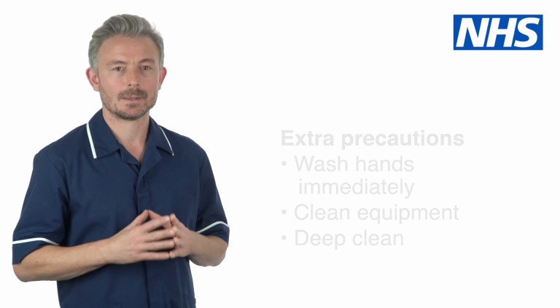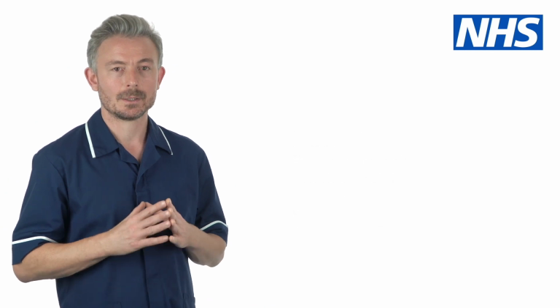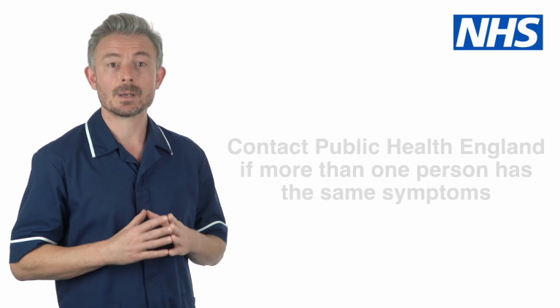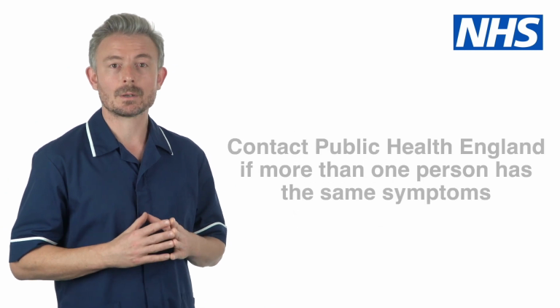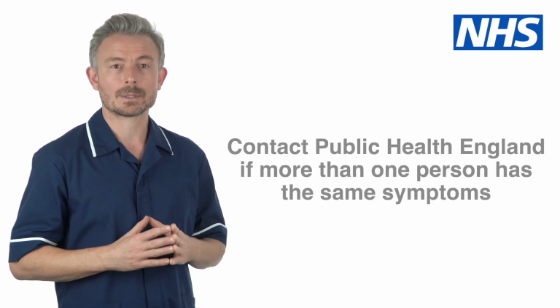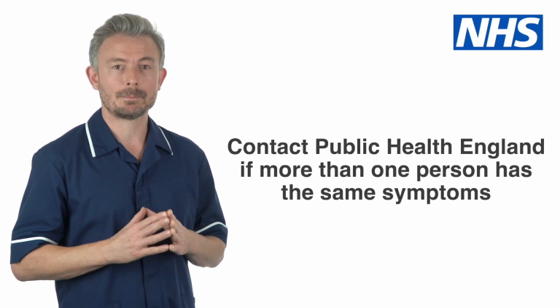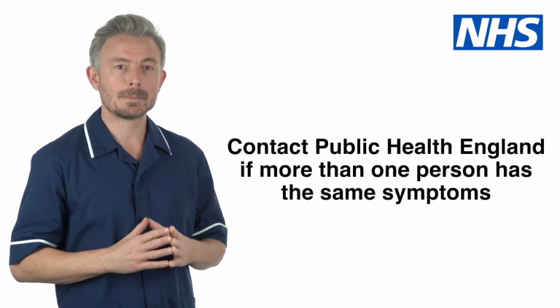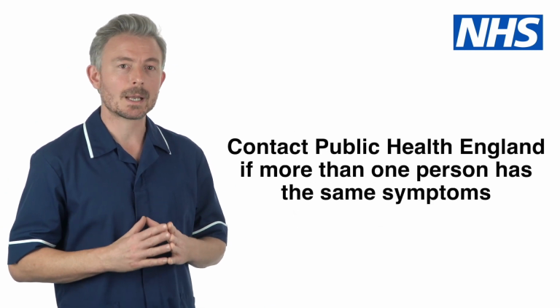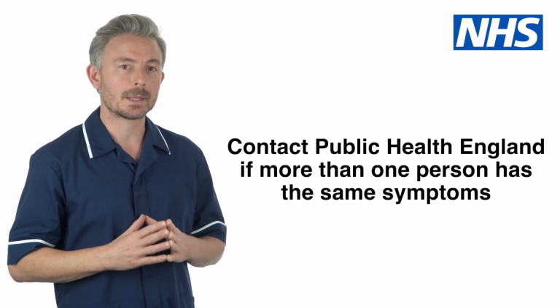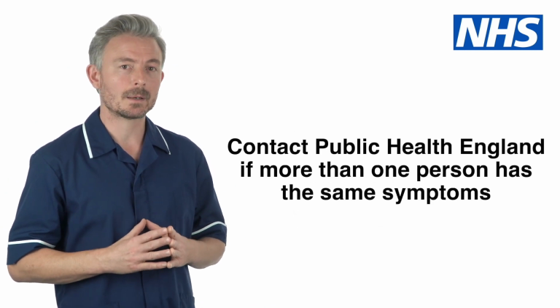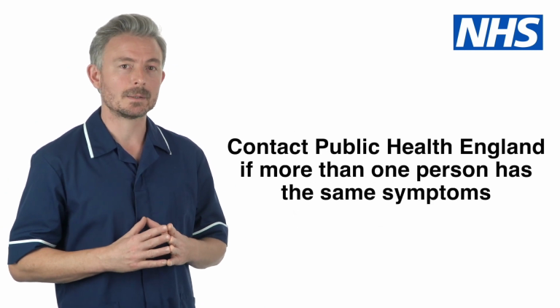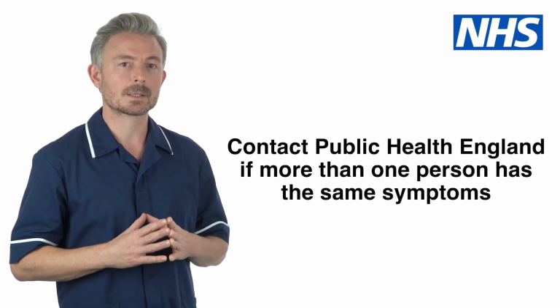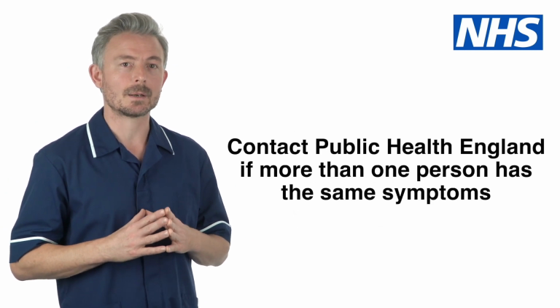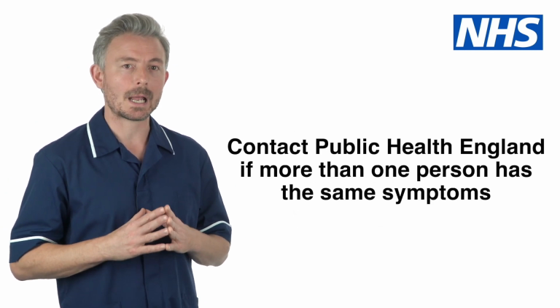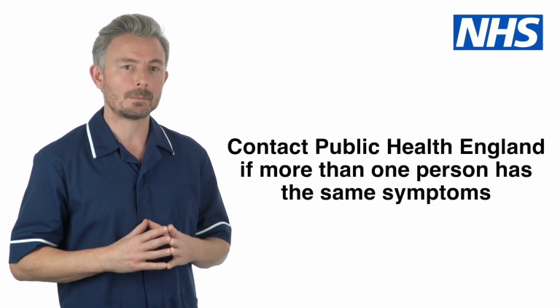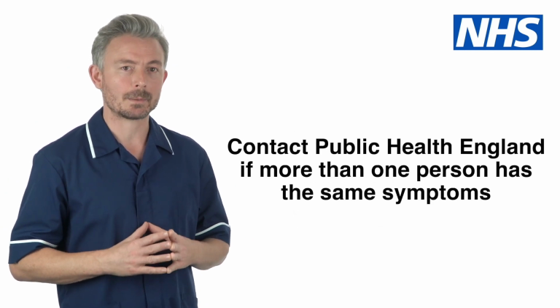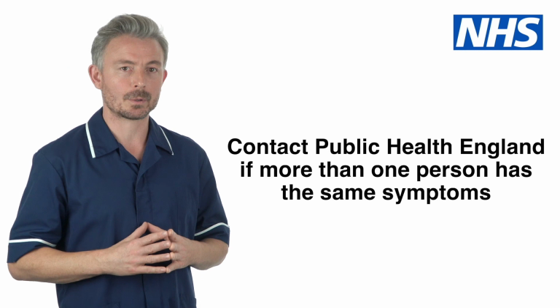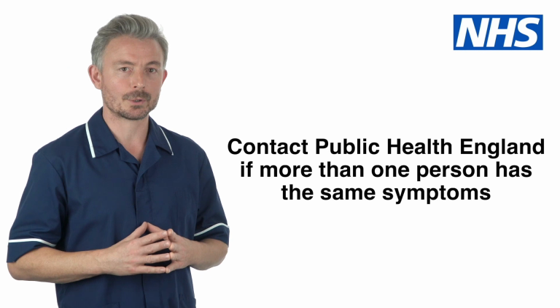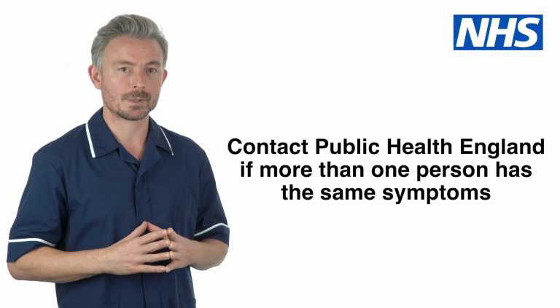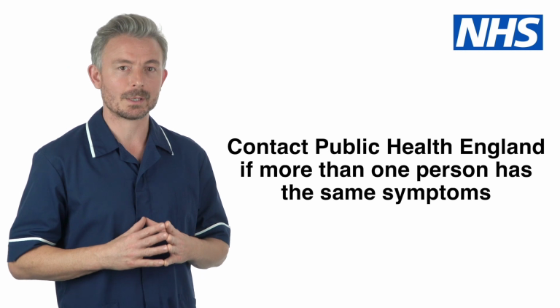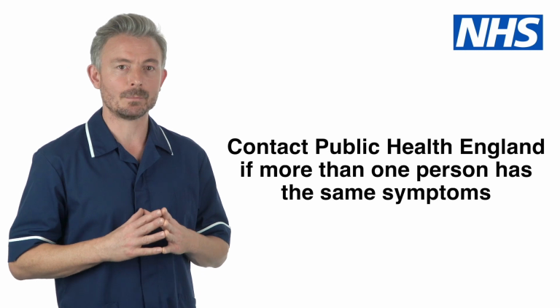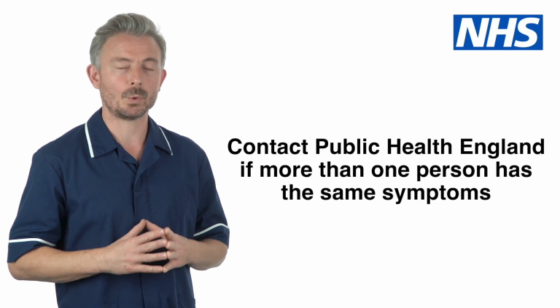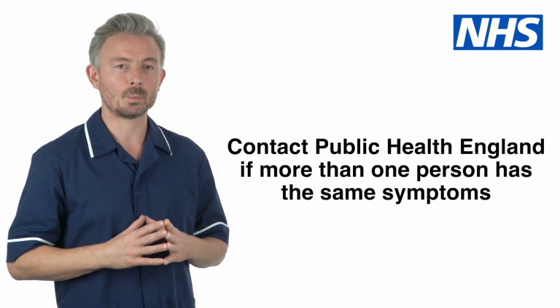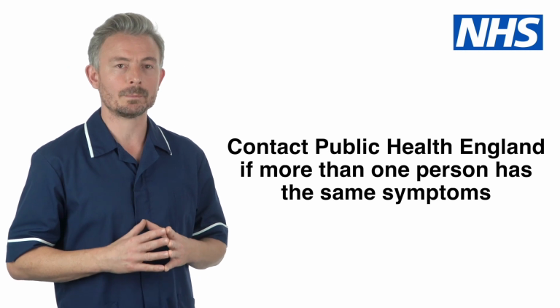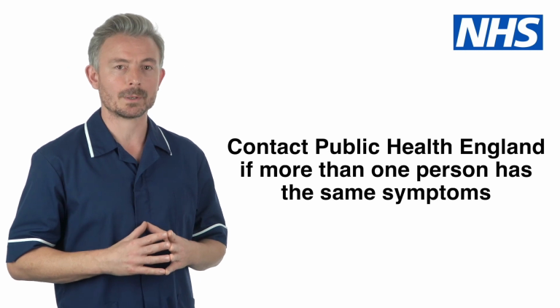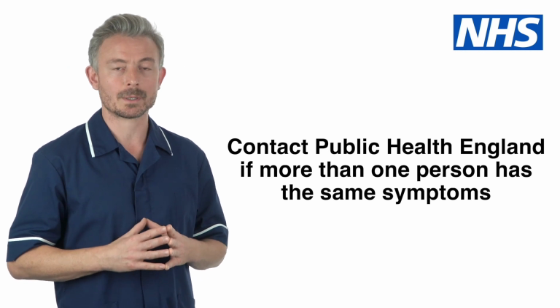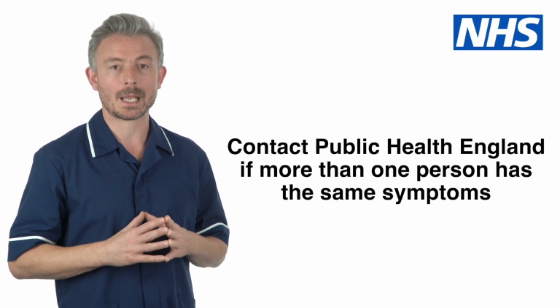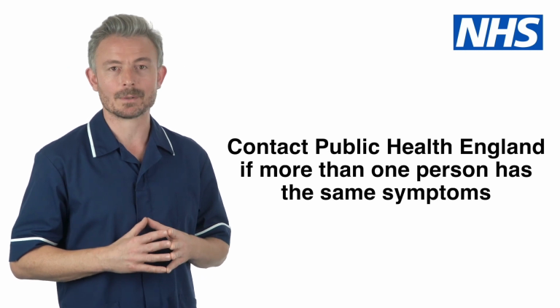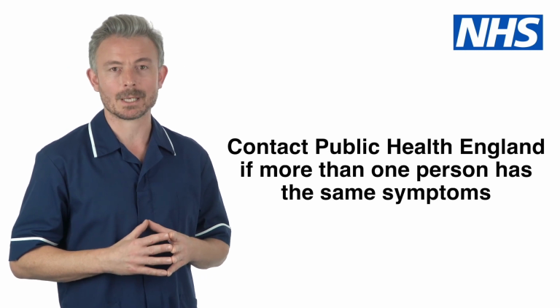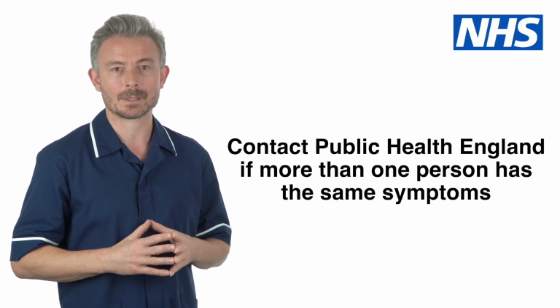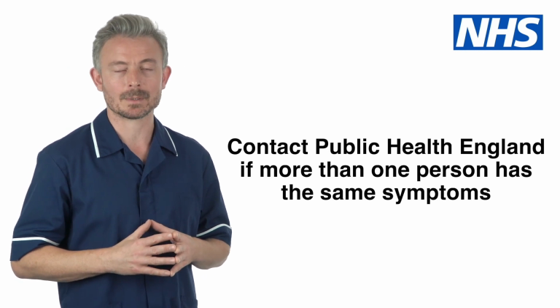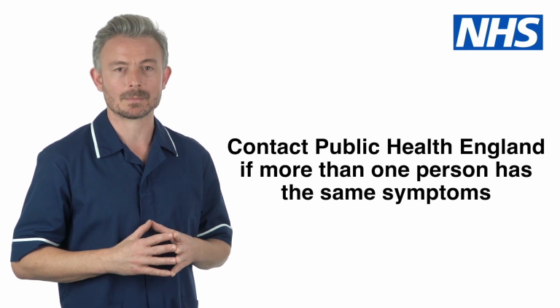You must contact Public Health England and start outbreak precautions if more than one person has the same symptoms.